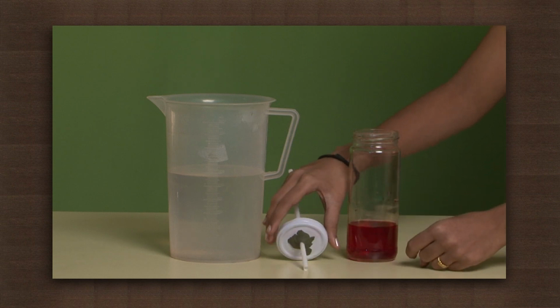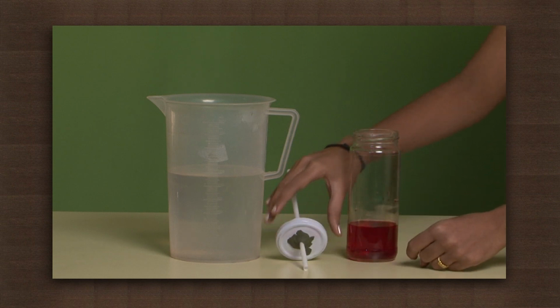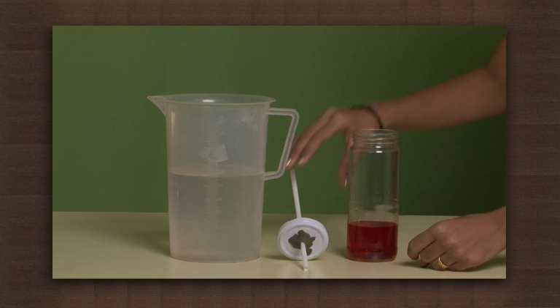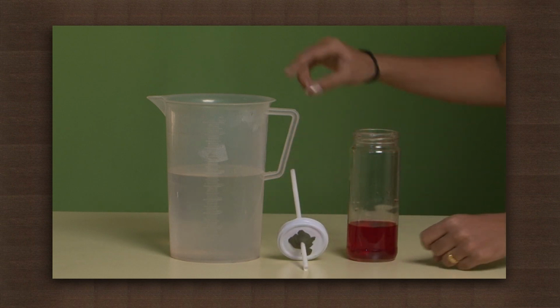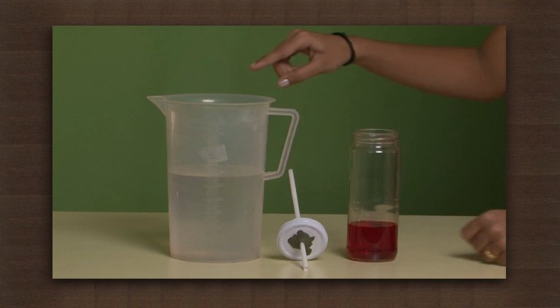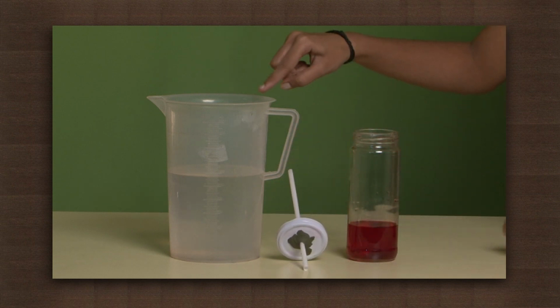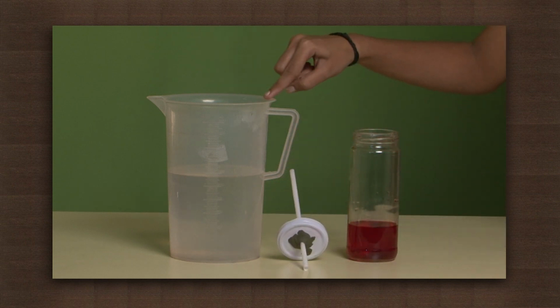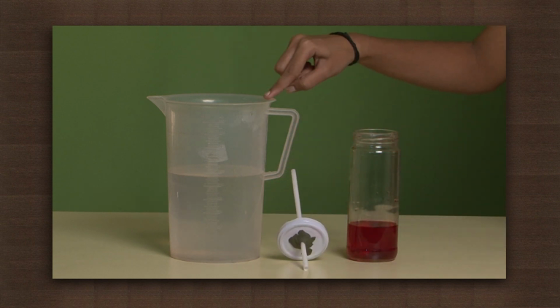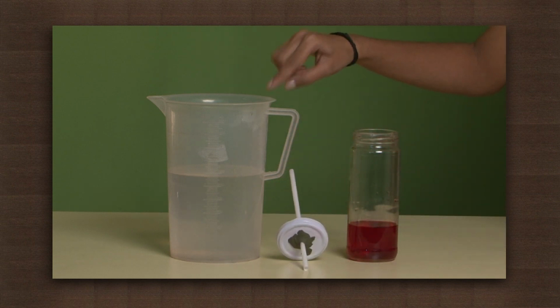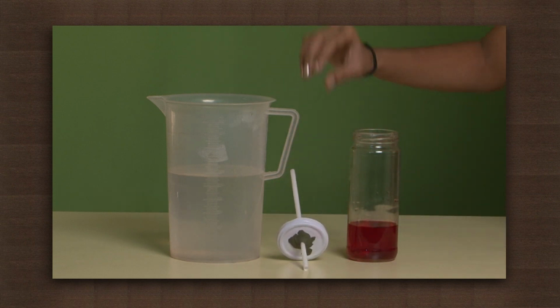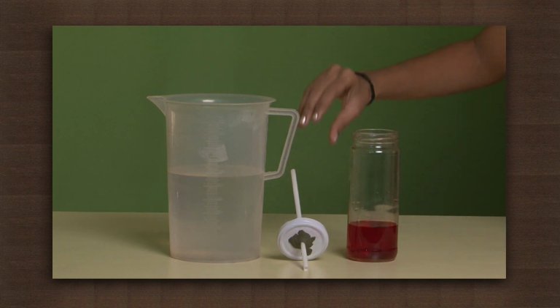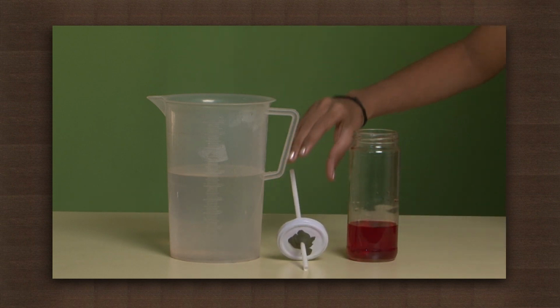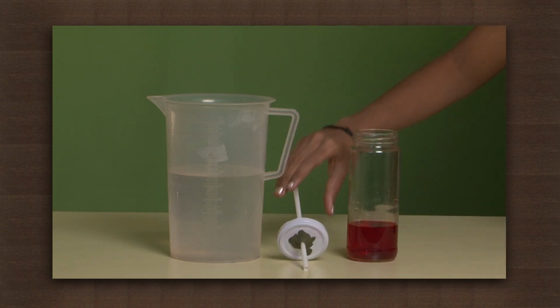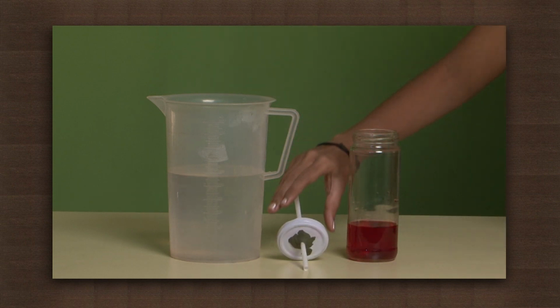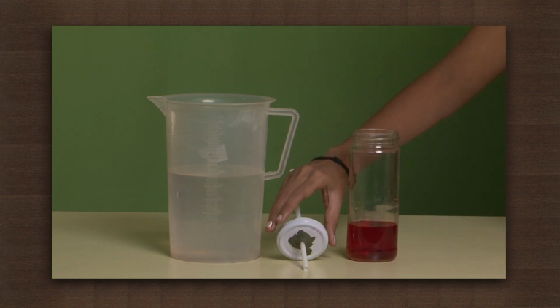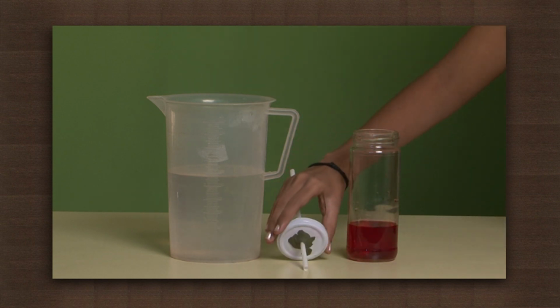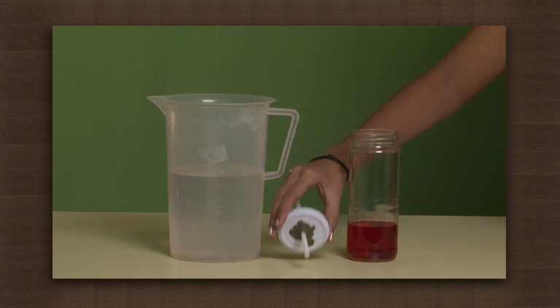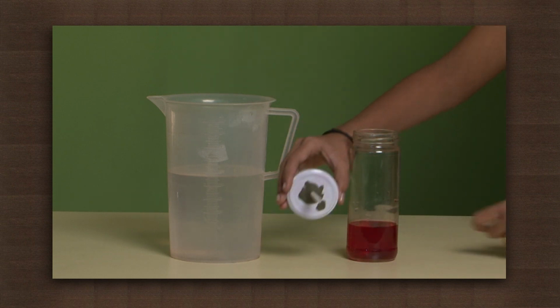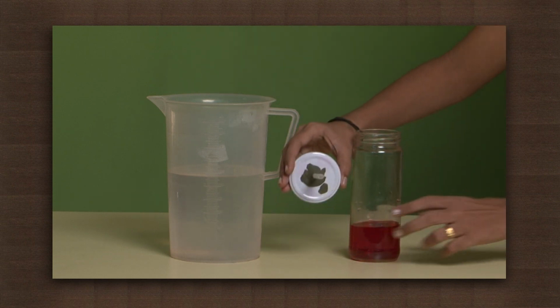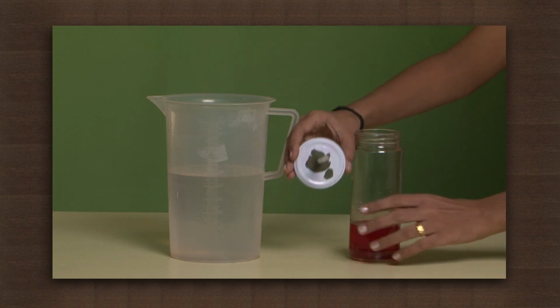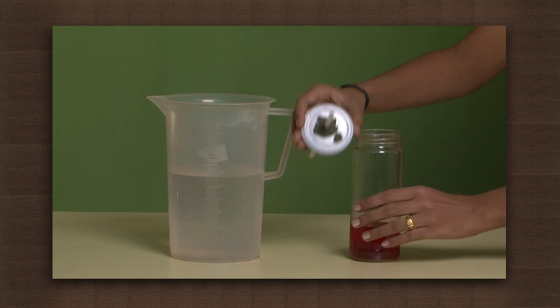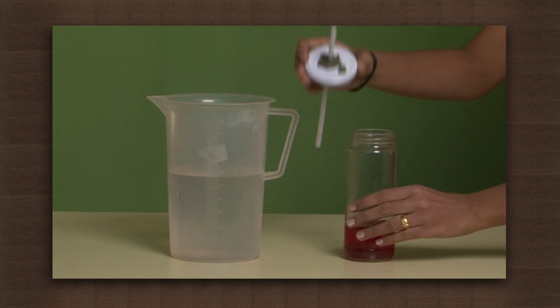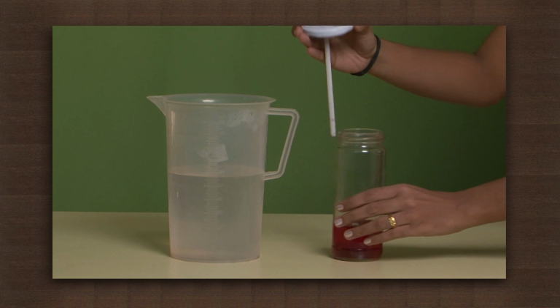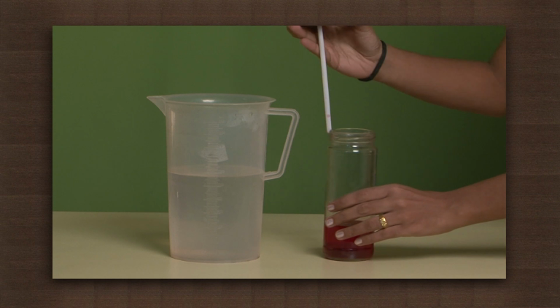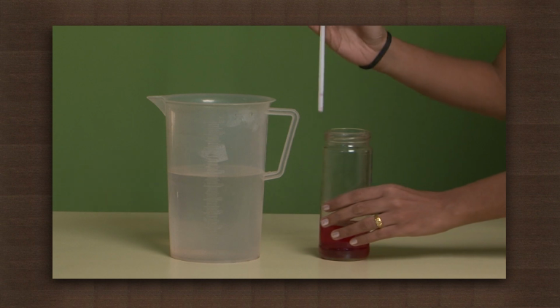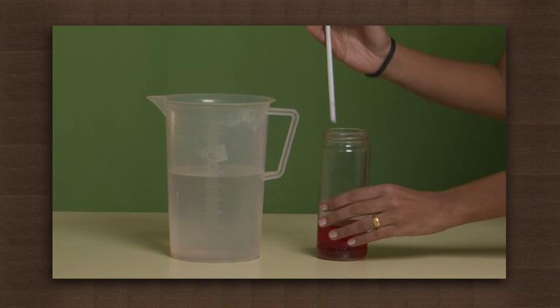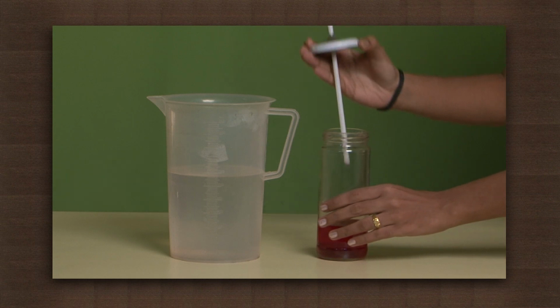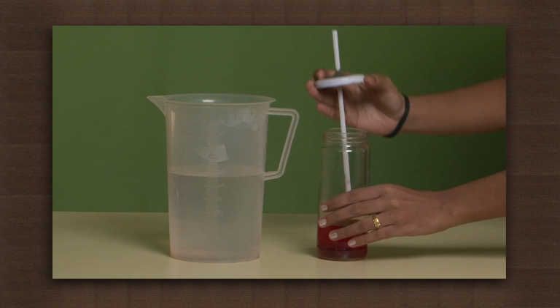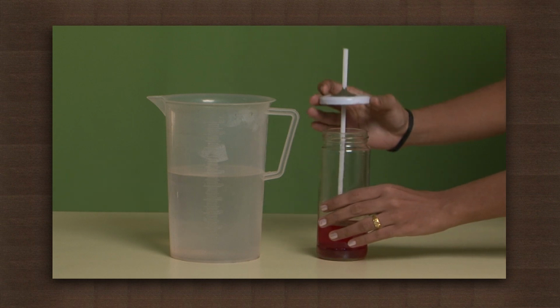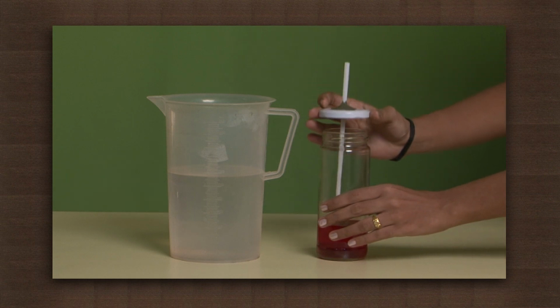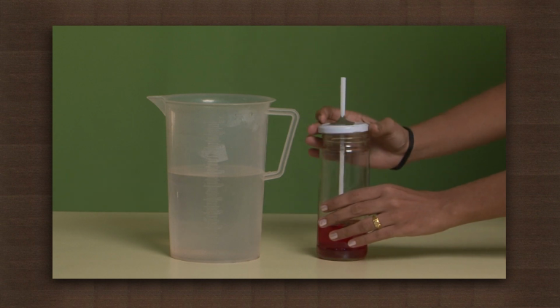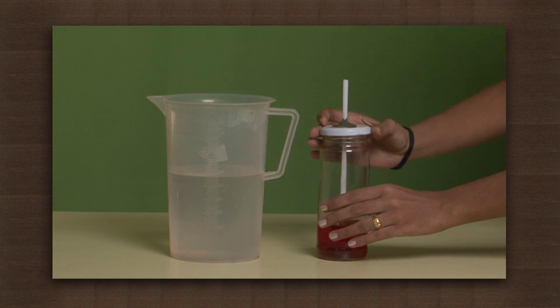We also need some warm water. Fix the lid over the jar and make sure the straw reaches the bottom of the jar.